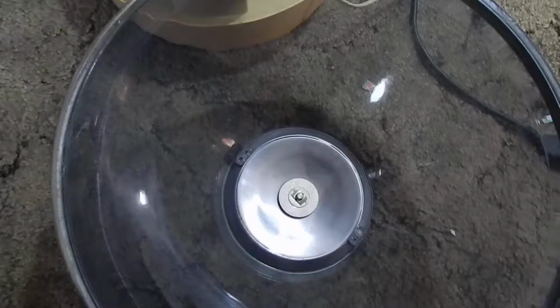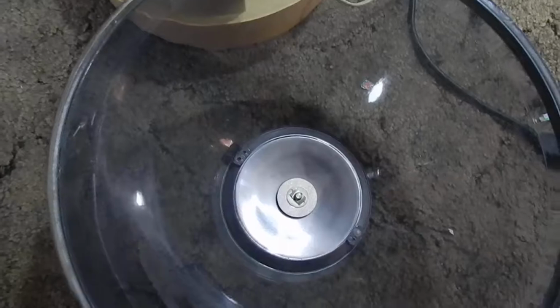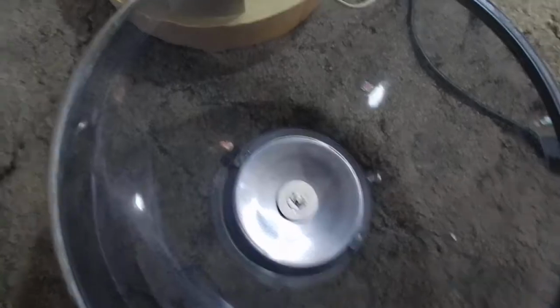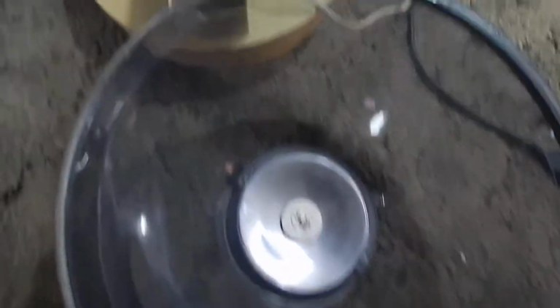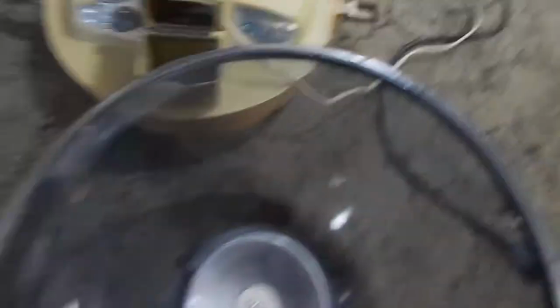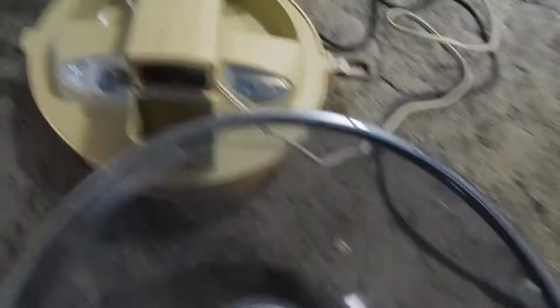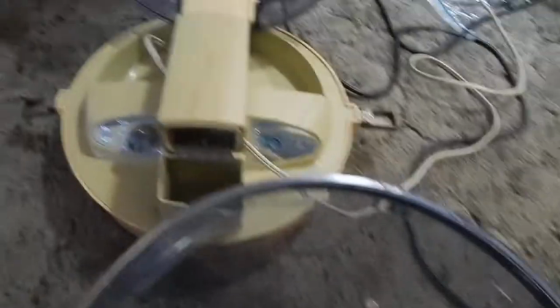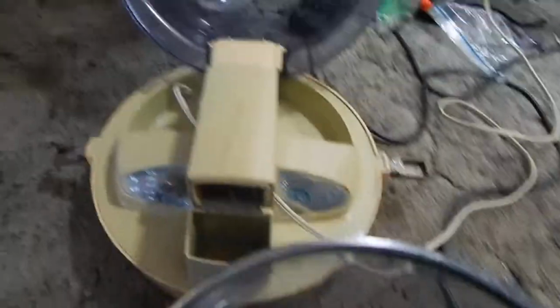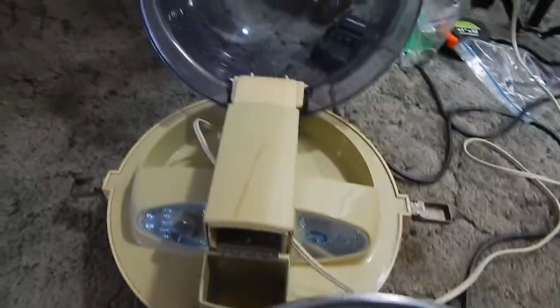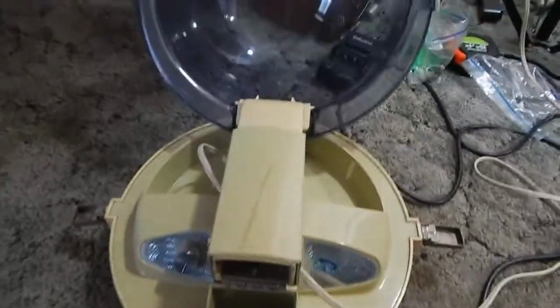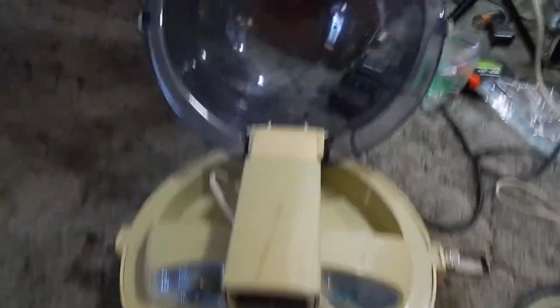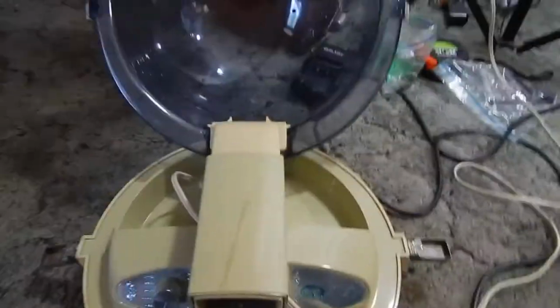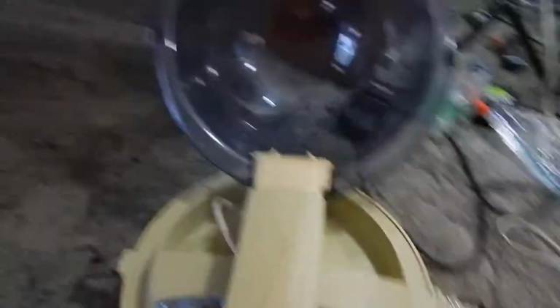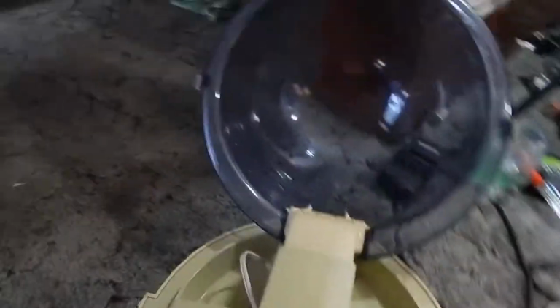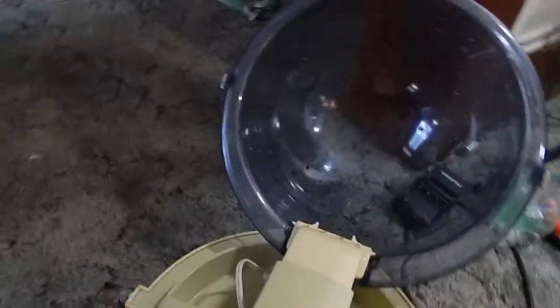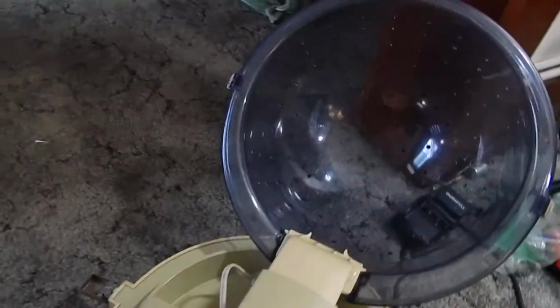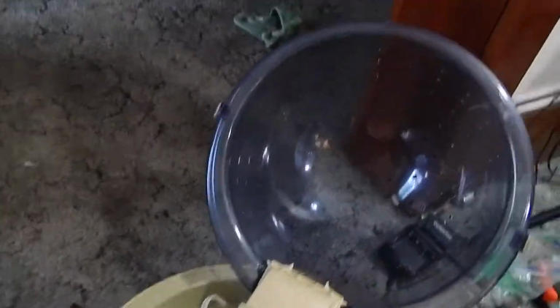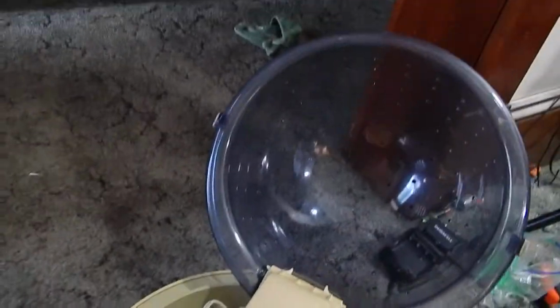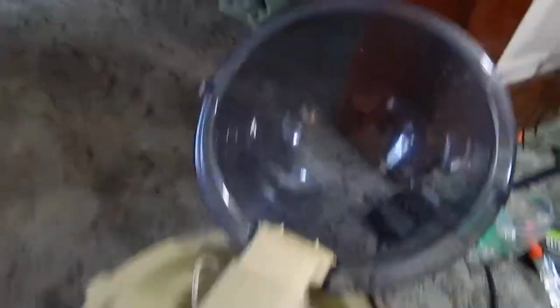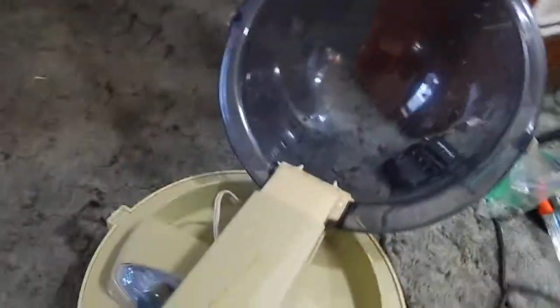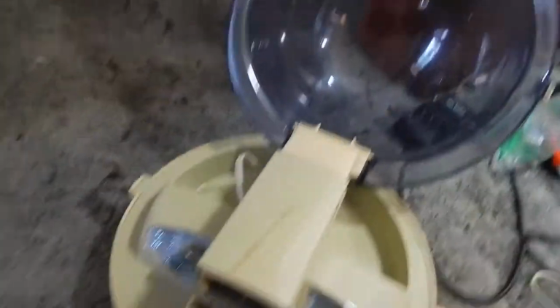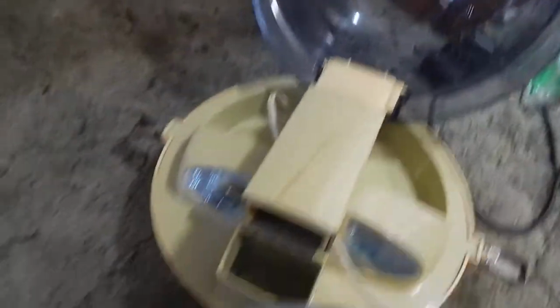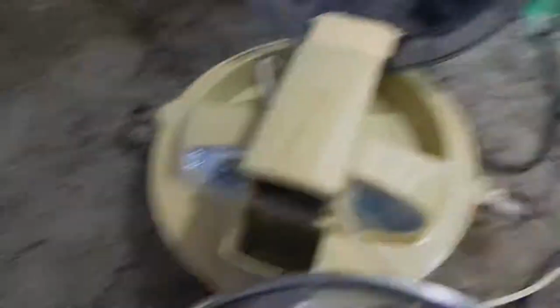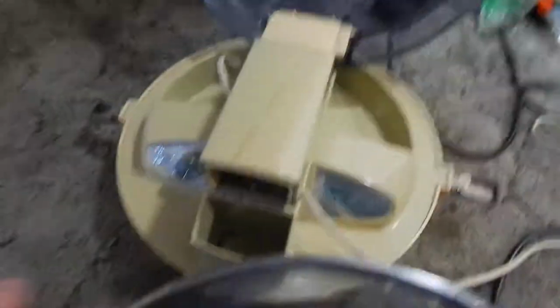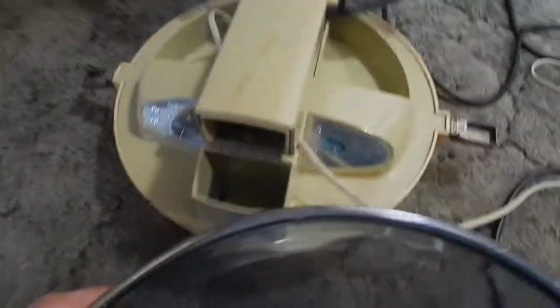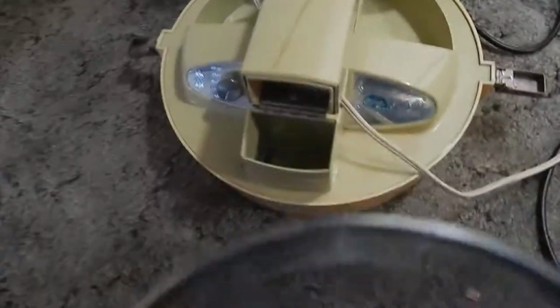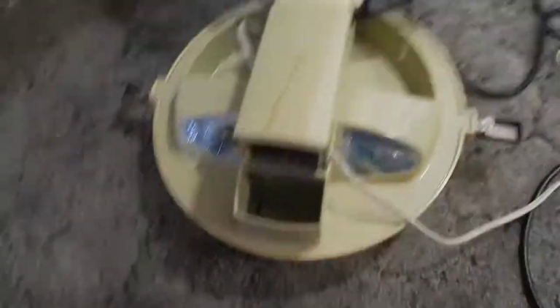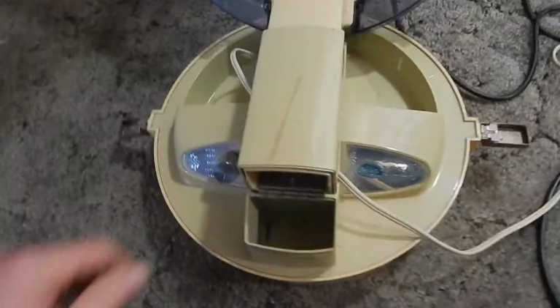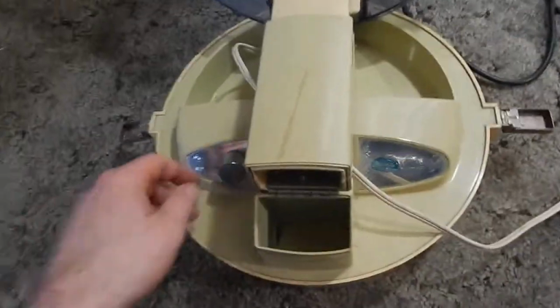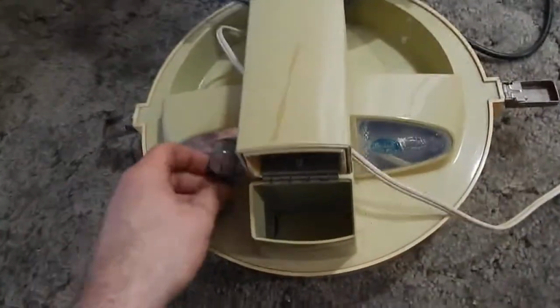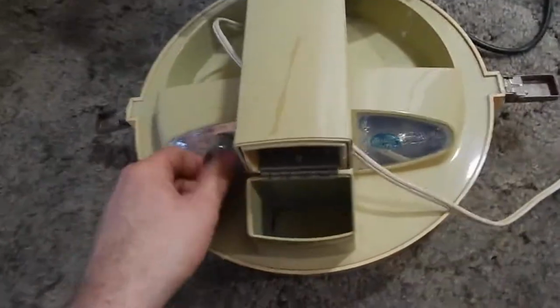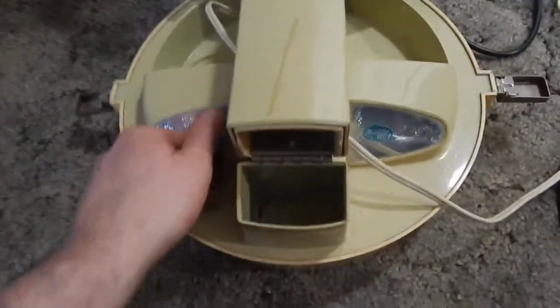Okay, we have this Sunbeam. It's a vintage hairdryer. Just want to show you that it turns on. It's working.